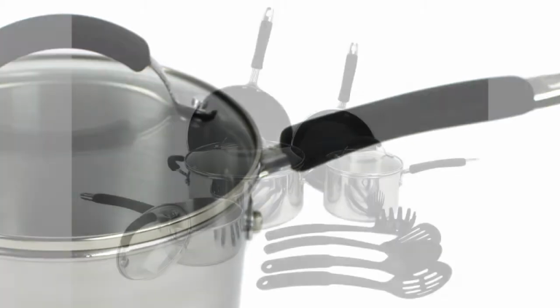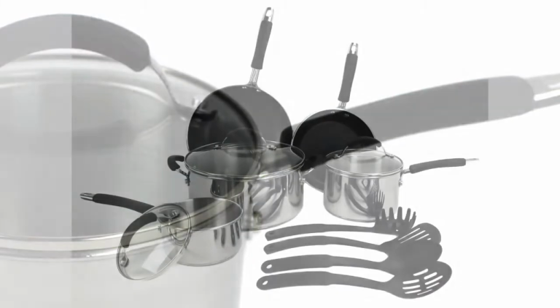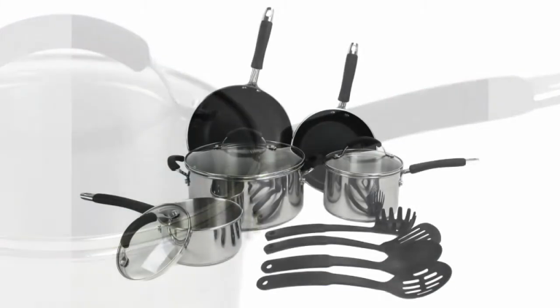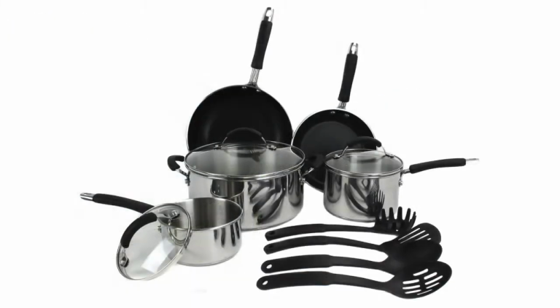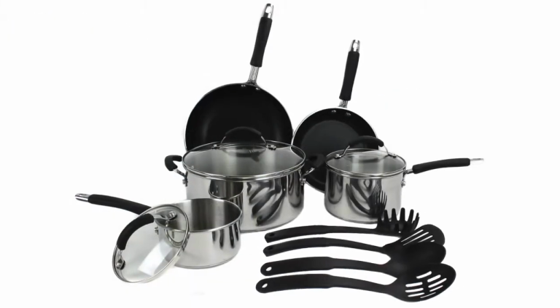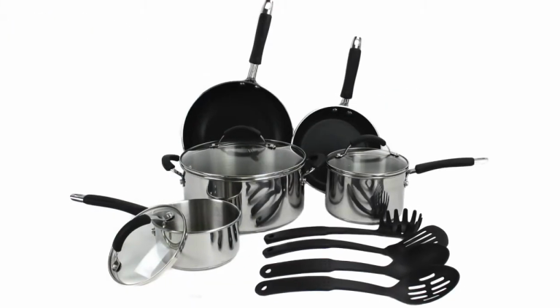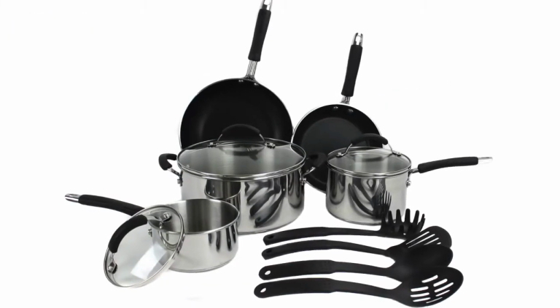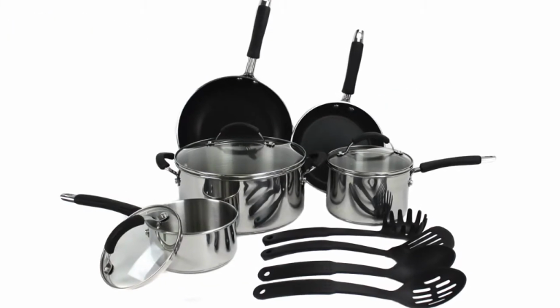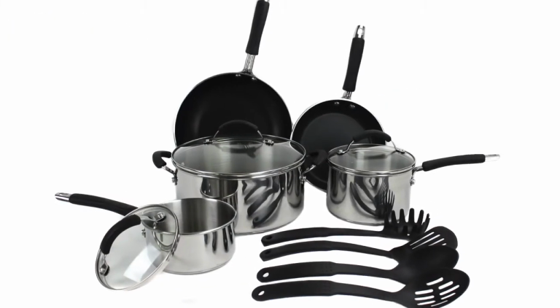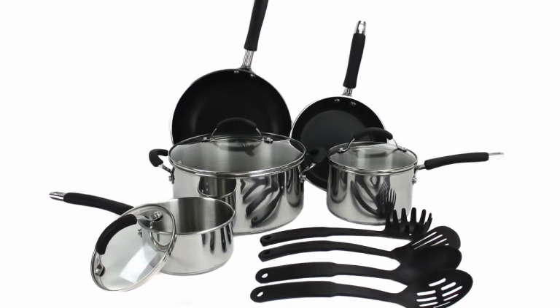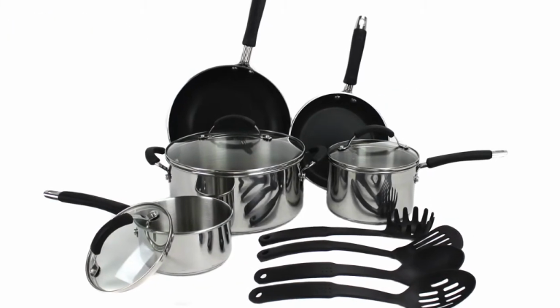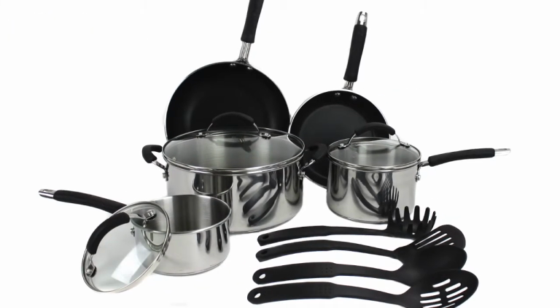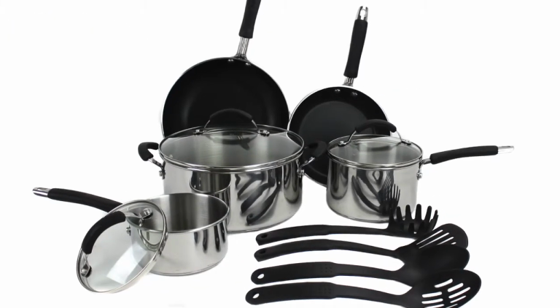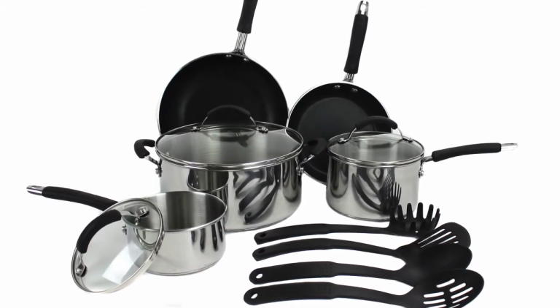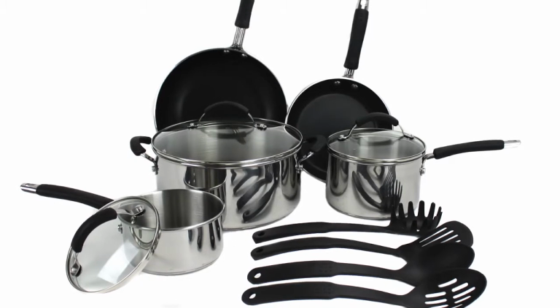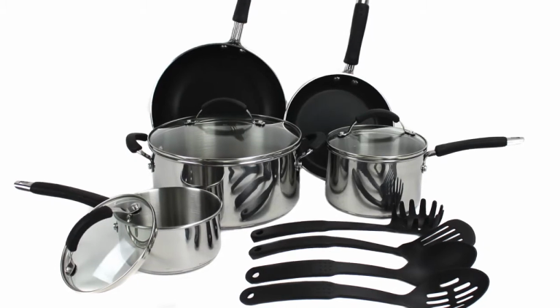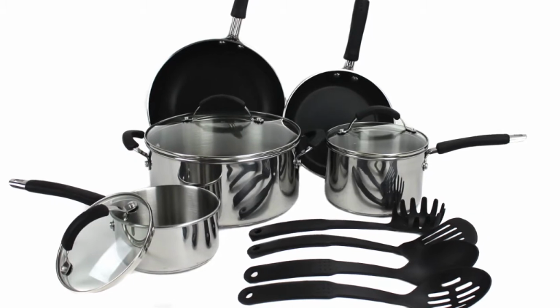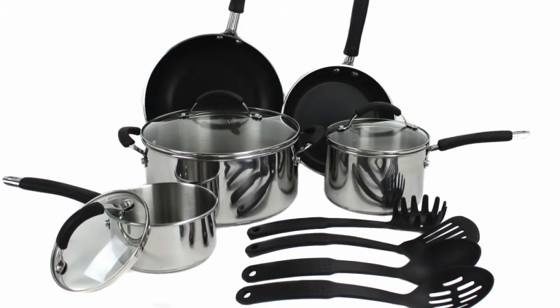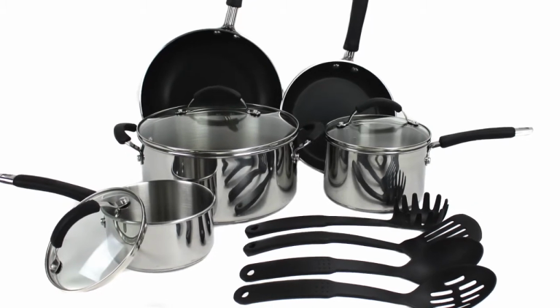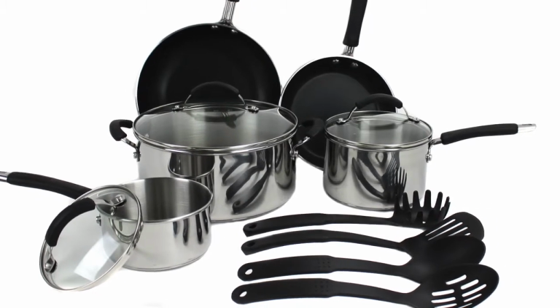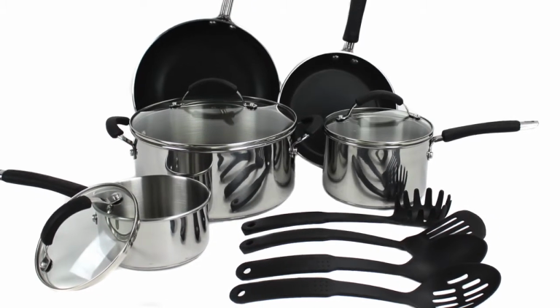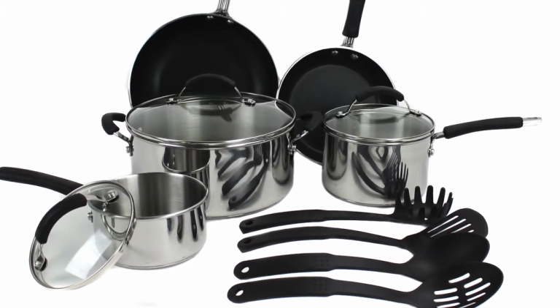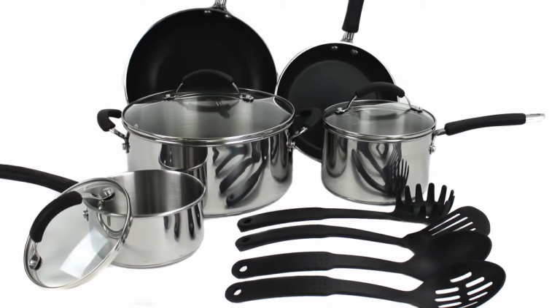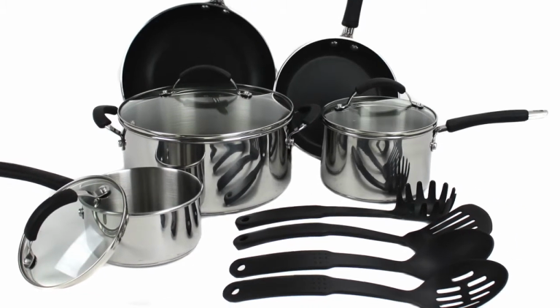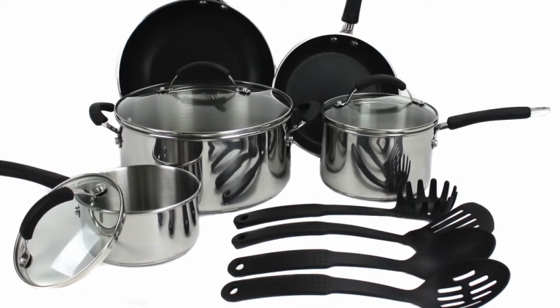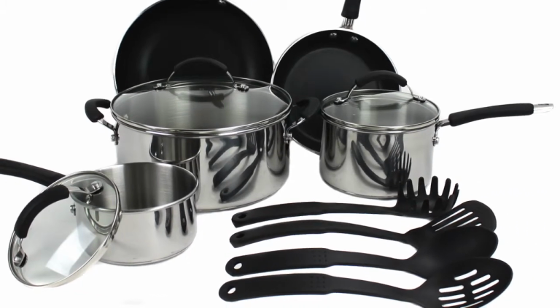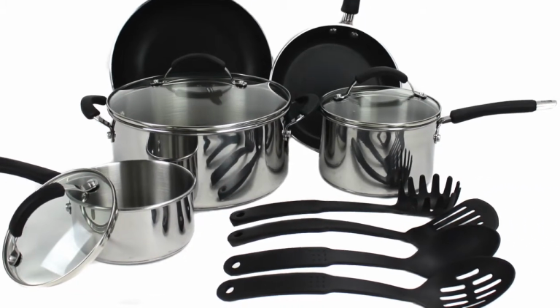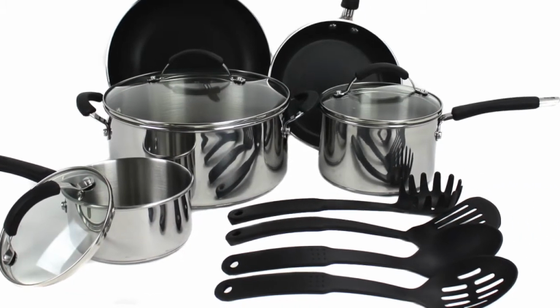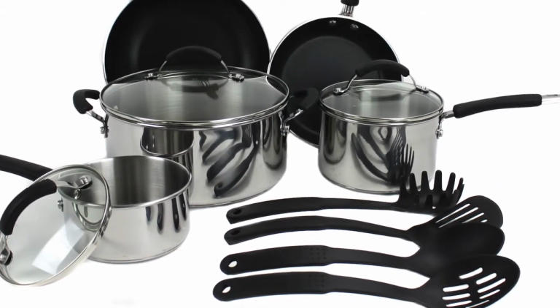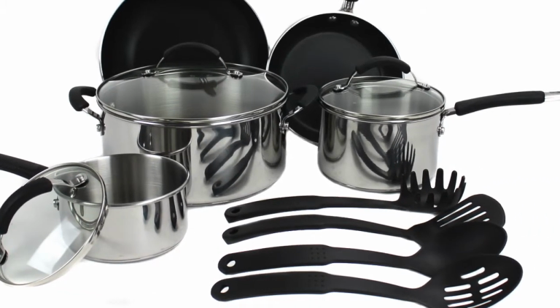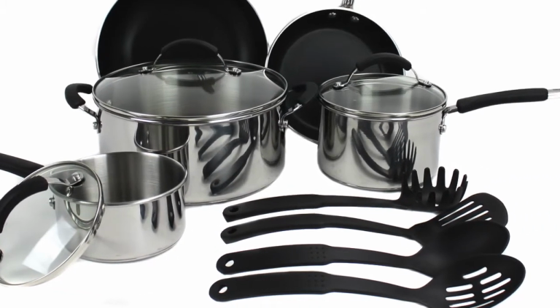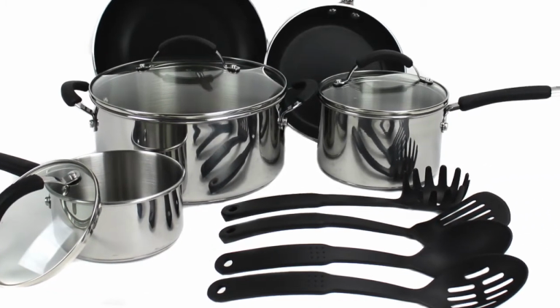The stainless steel bases on the saucepan and Dutch oven fully encapsulate a thick aluminum core to provide exceptional heat distribution.